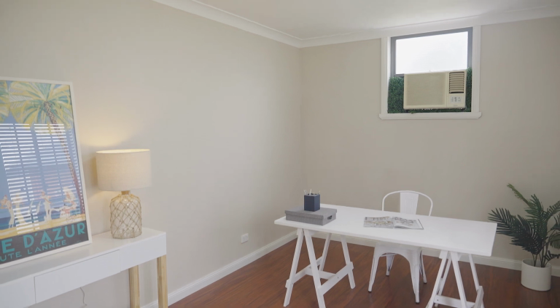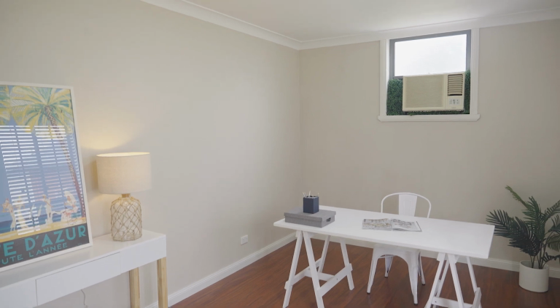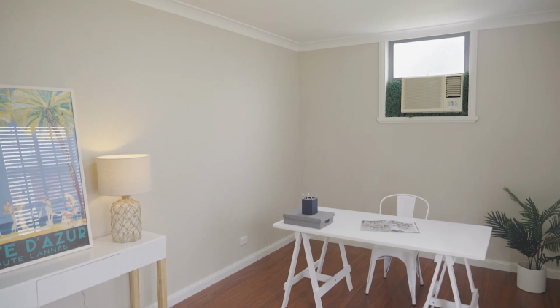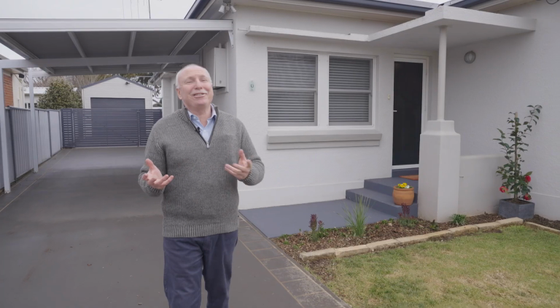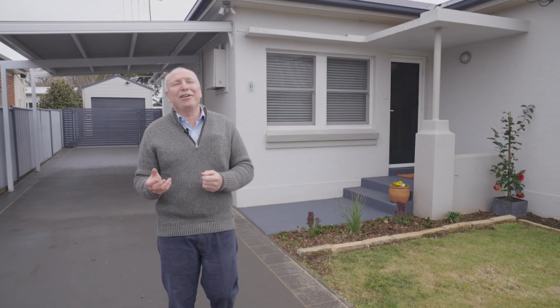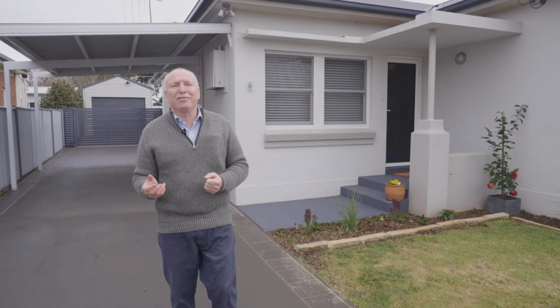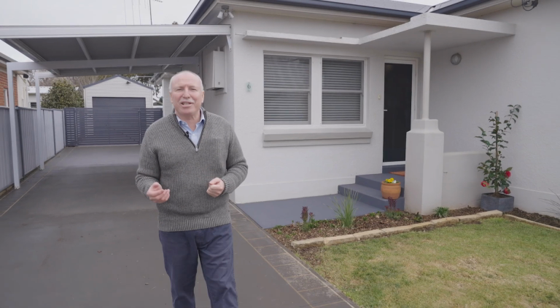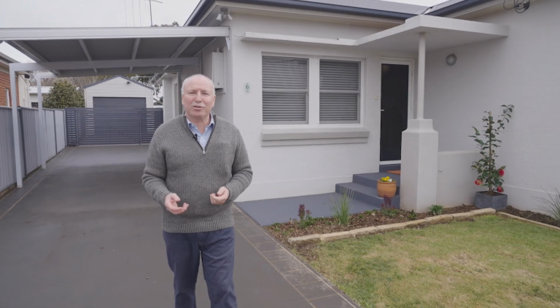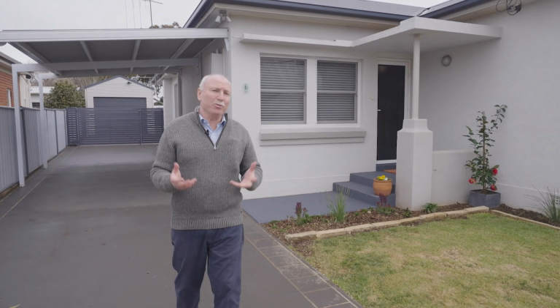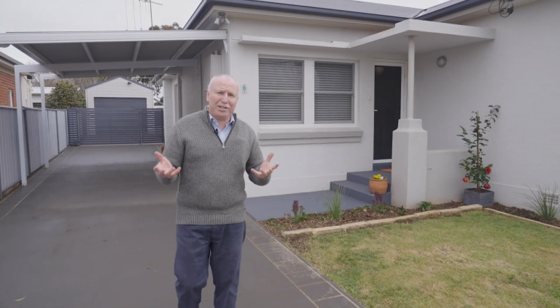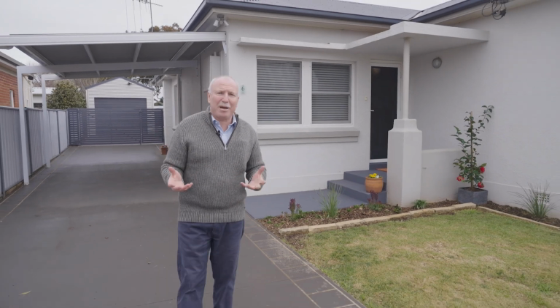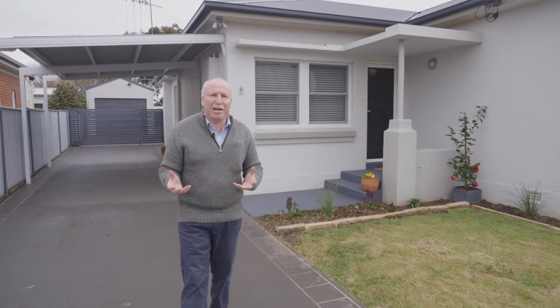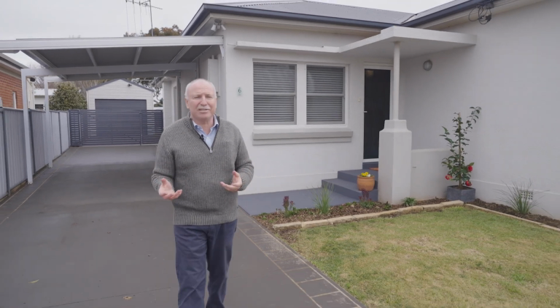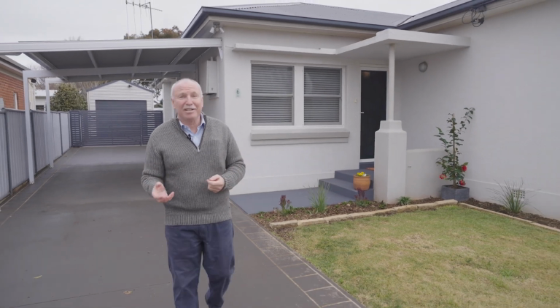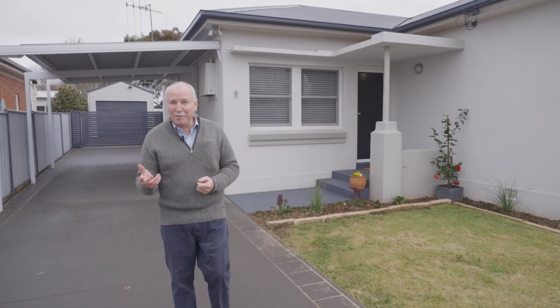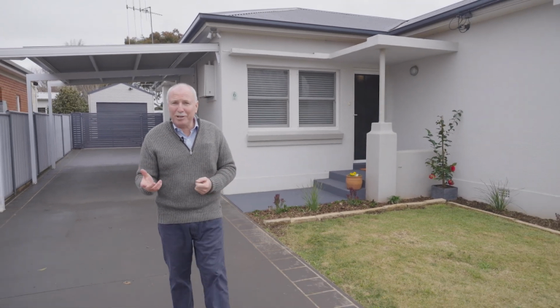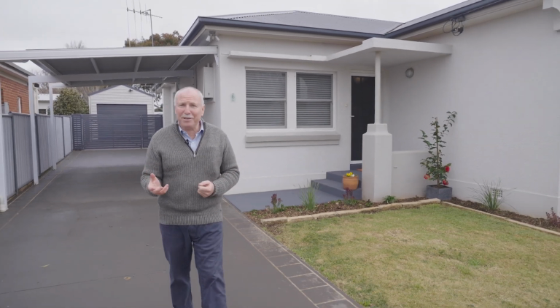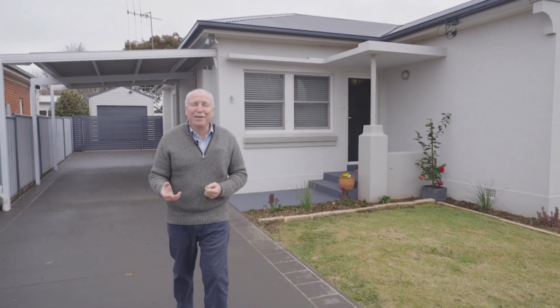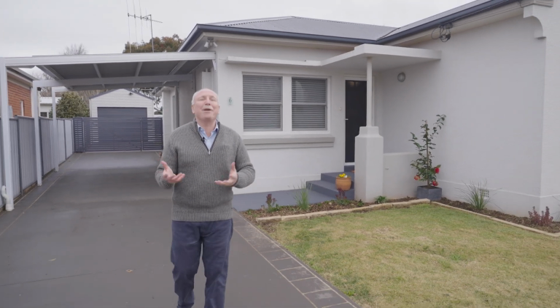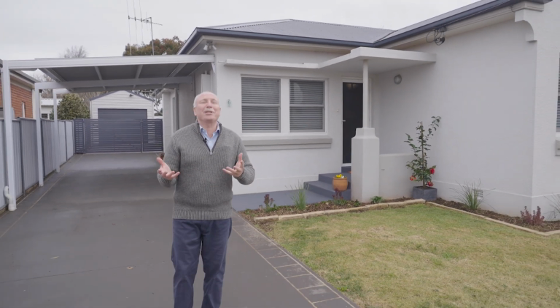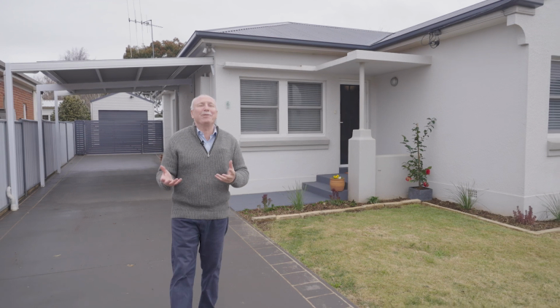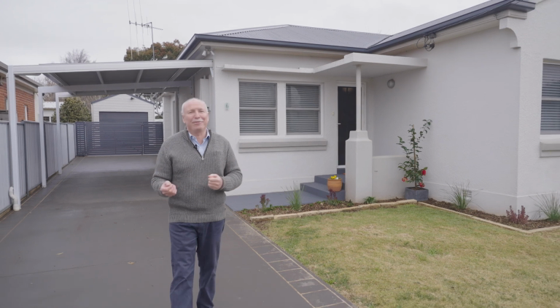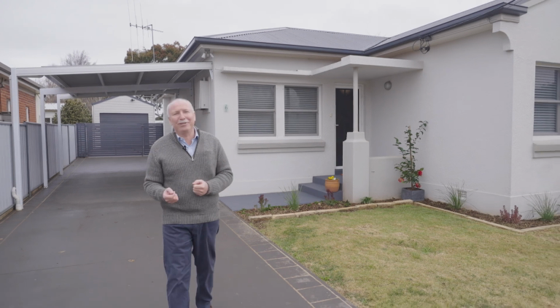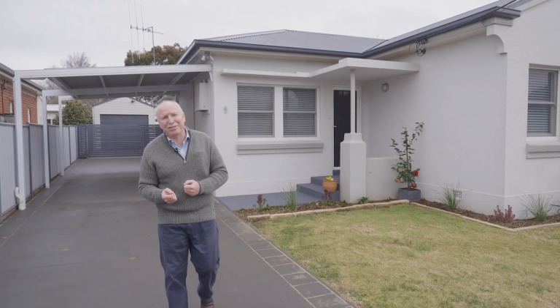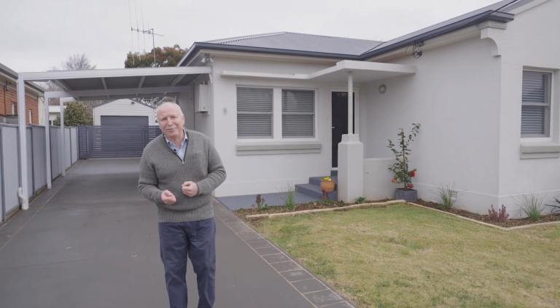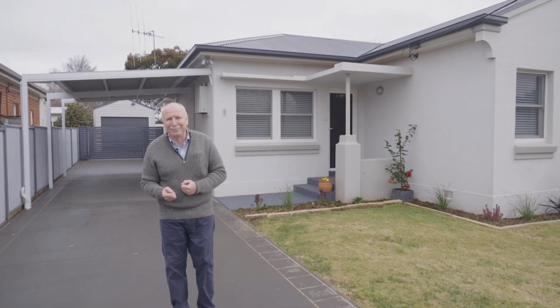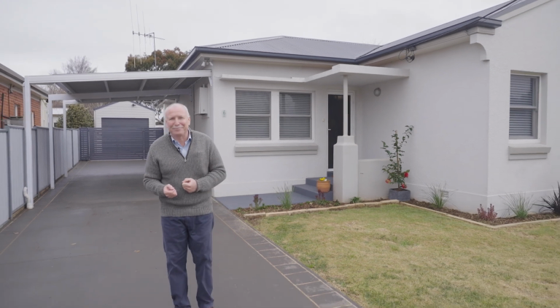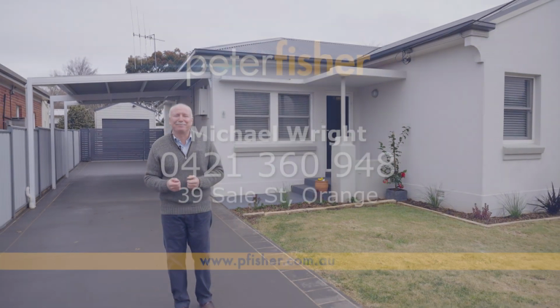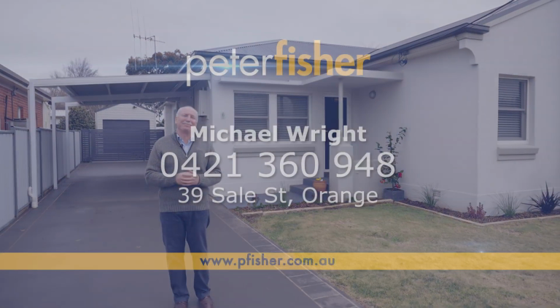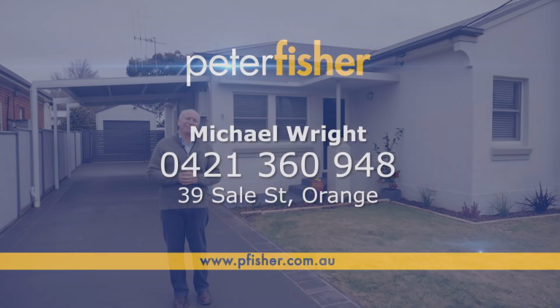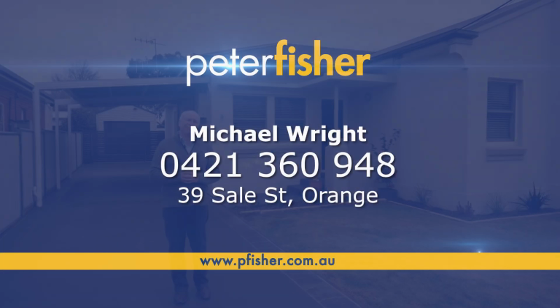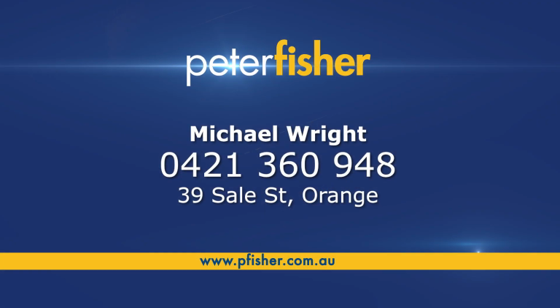There's a reason the owners of this house call this their happy house. Don't believe me? Come and experience the feeling yourself.